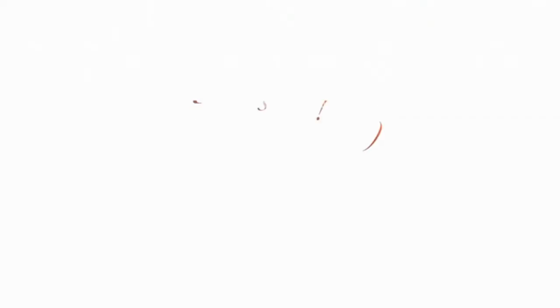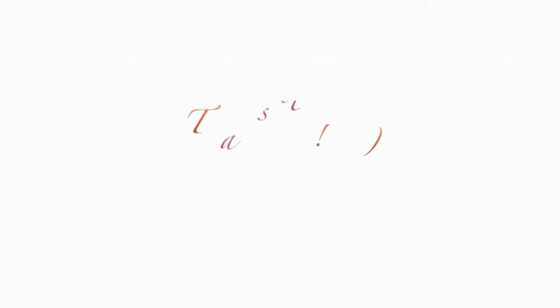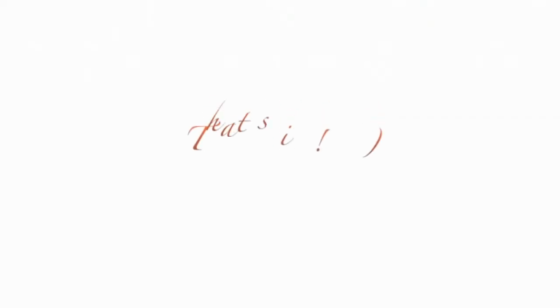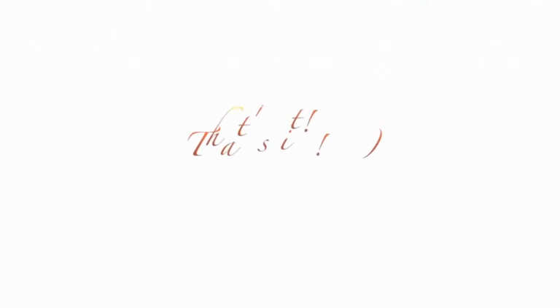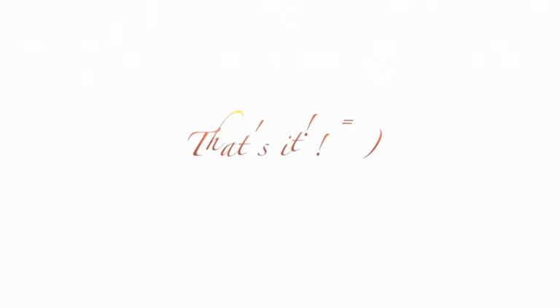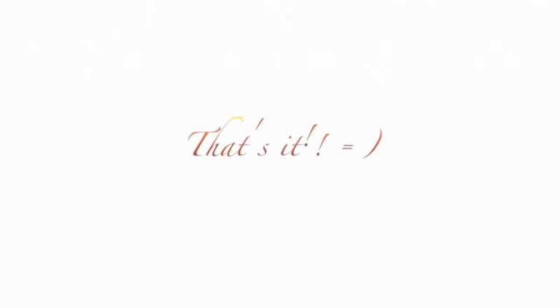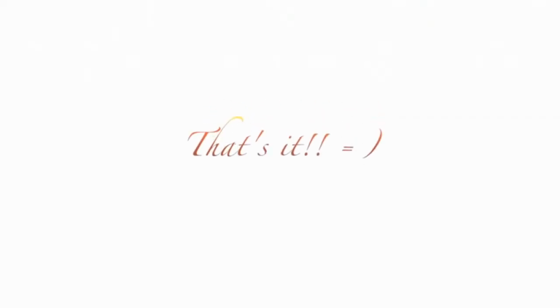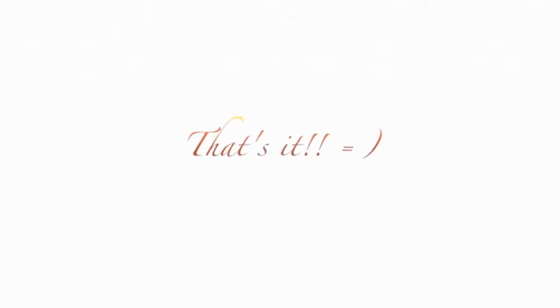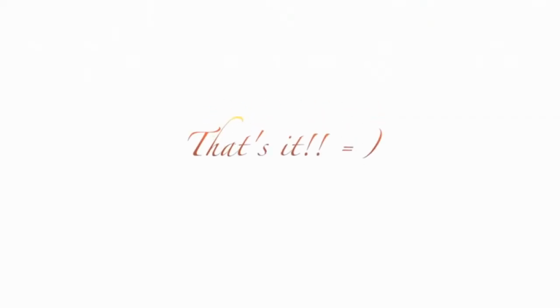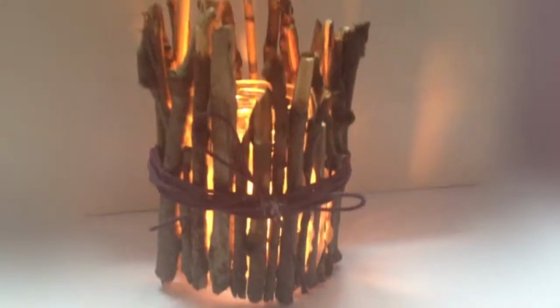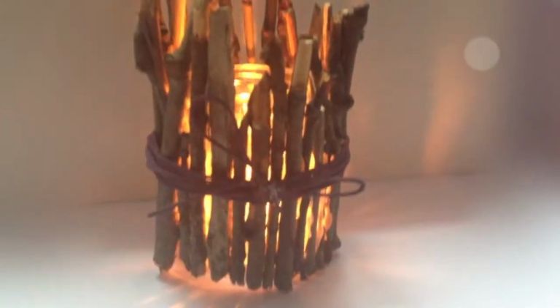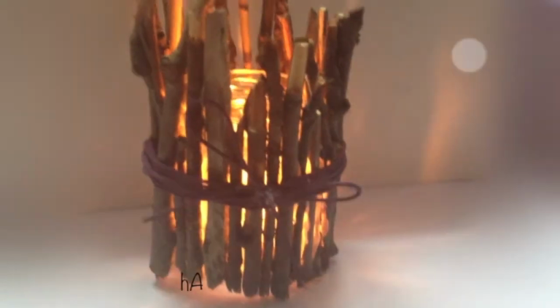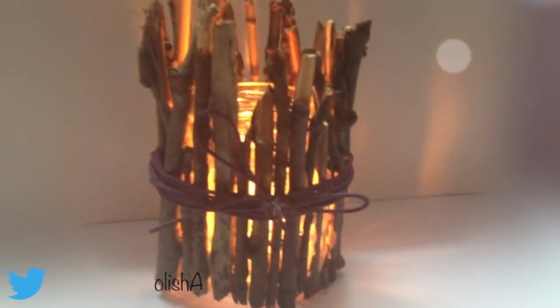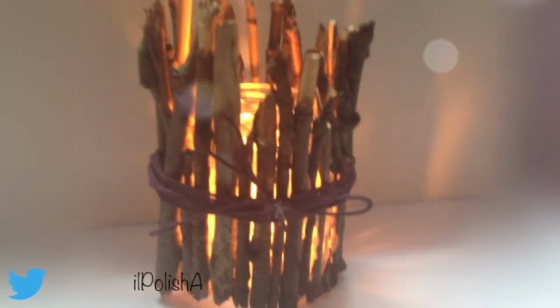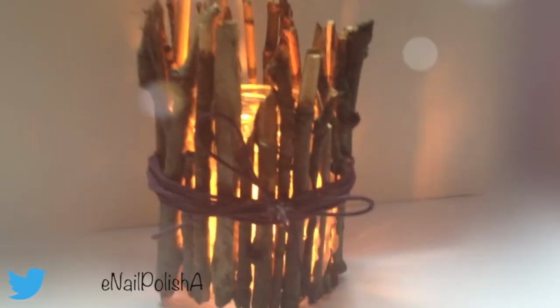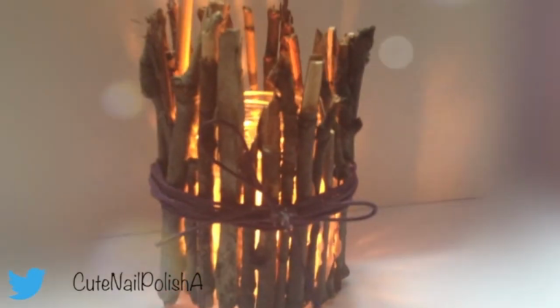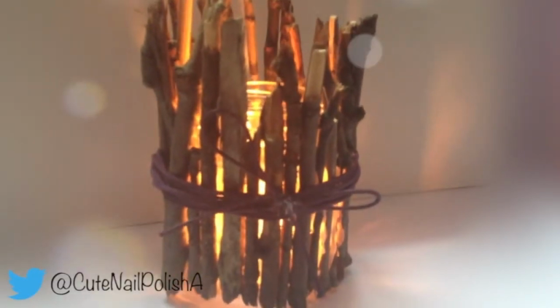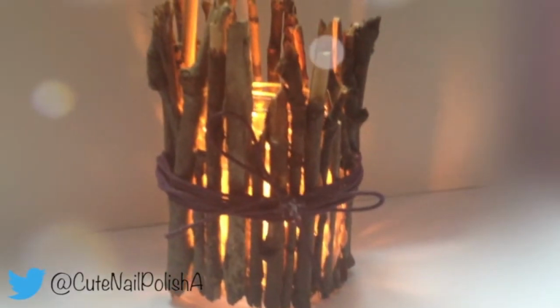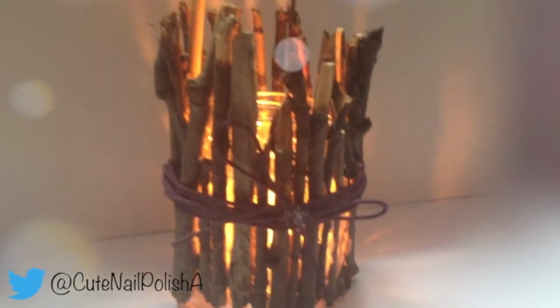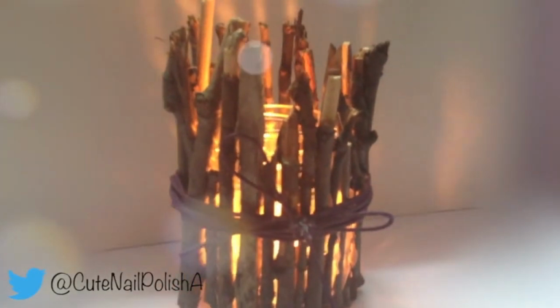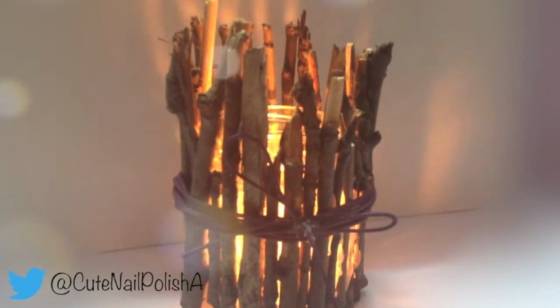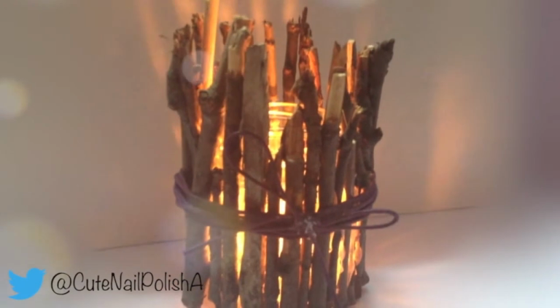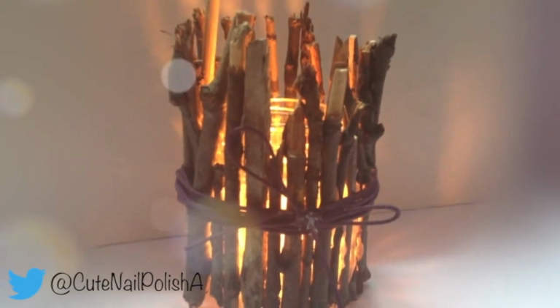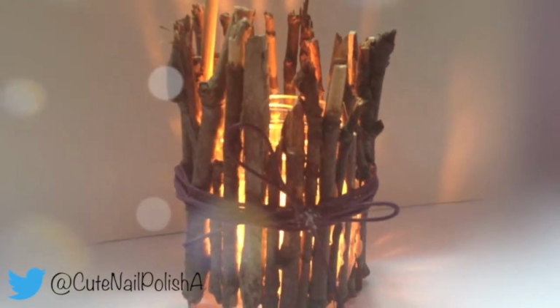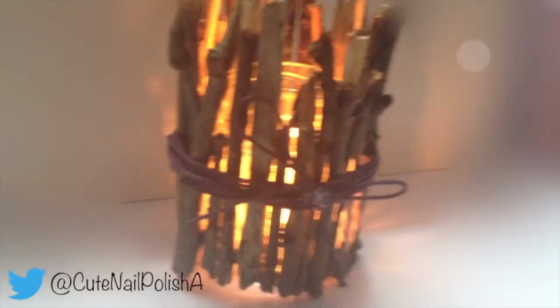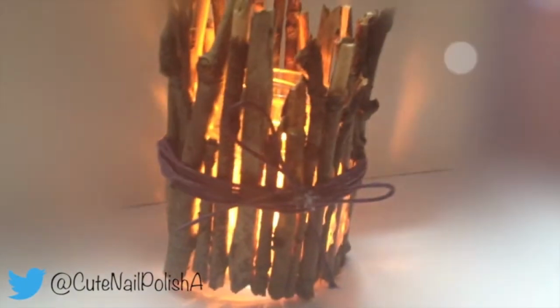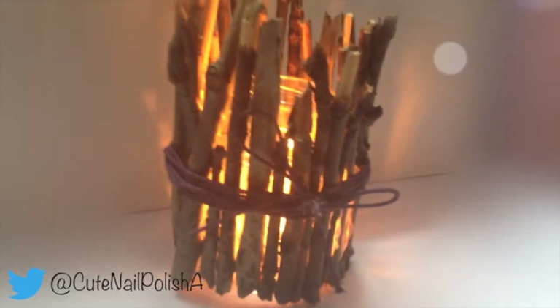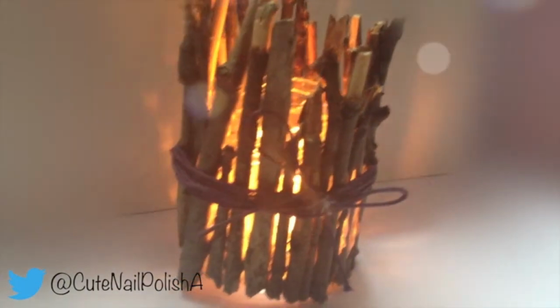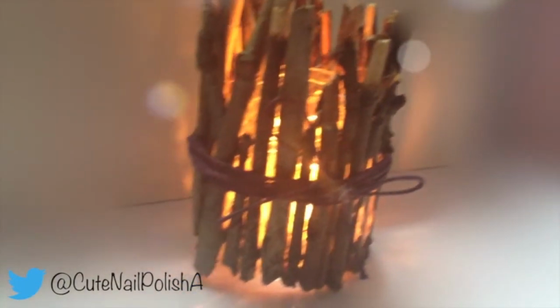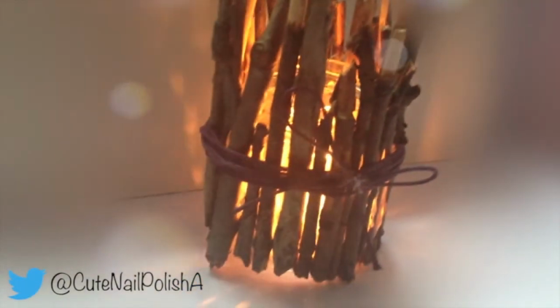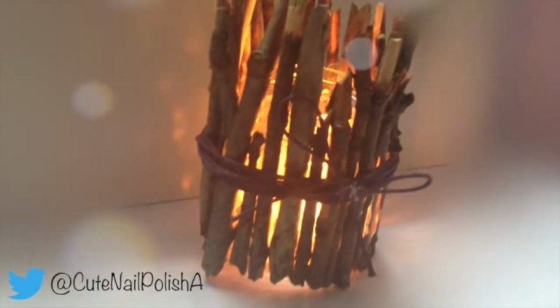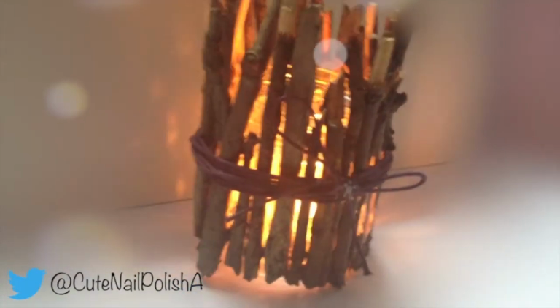And that's it! You are done with your autumn candle holder. I really like how this looks and how it fits into the new season.